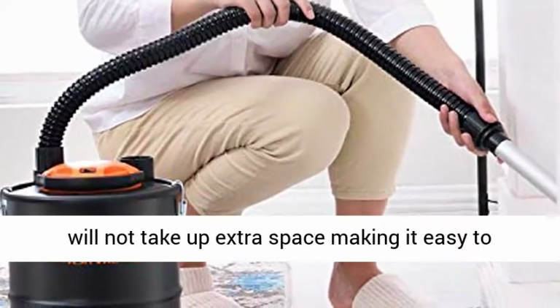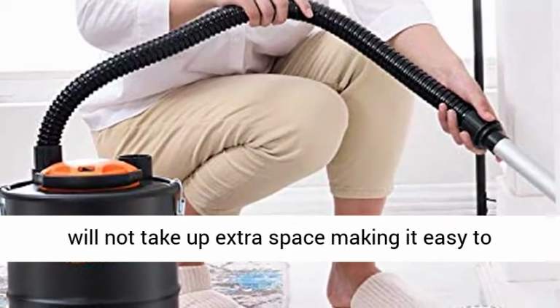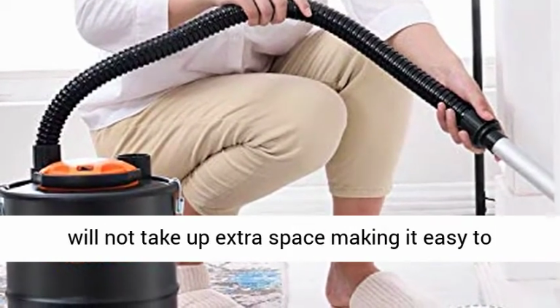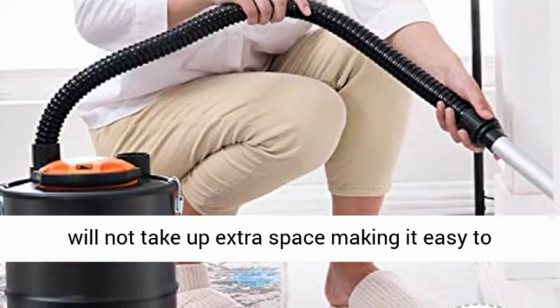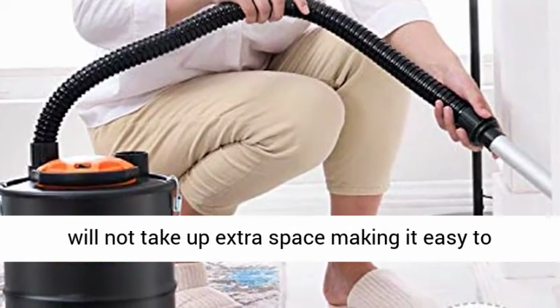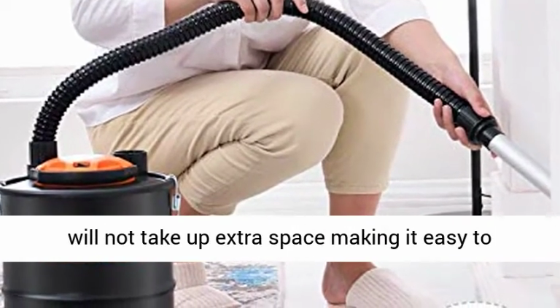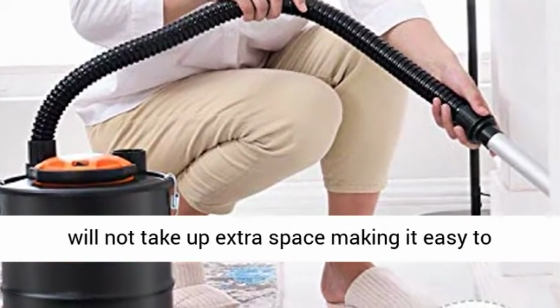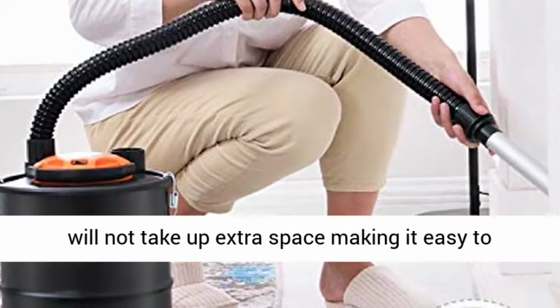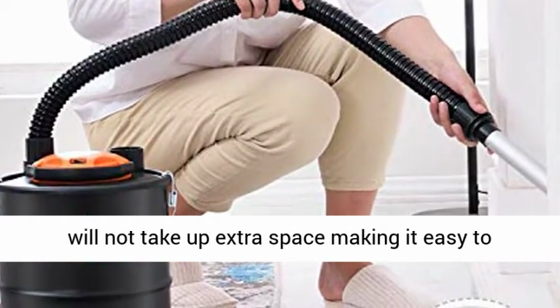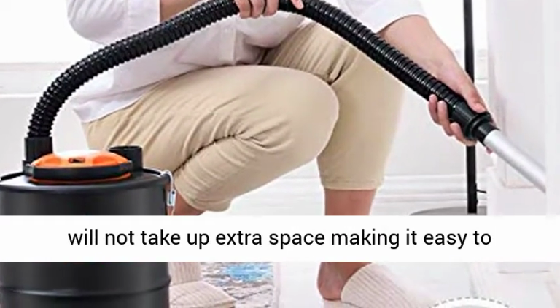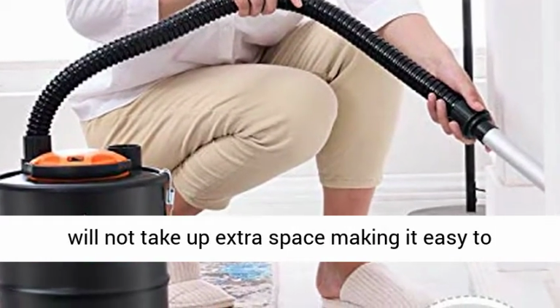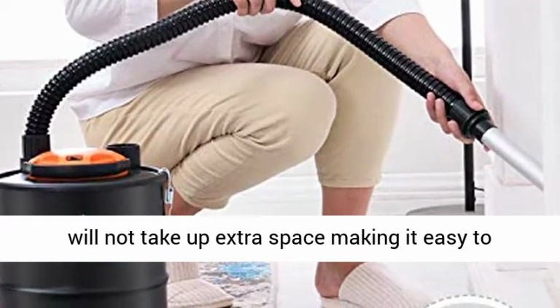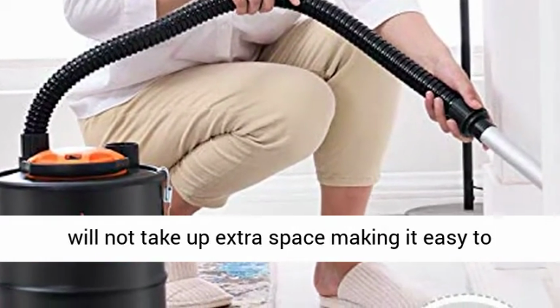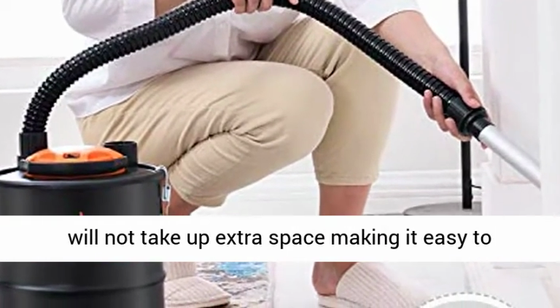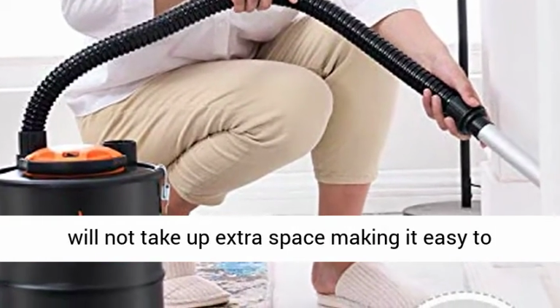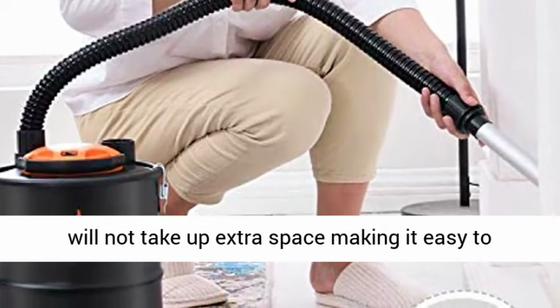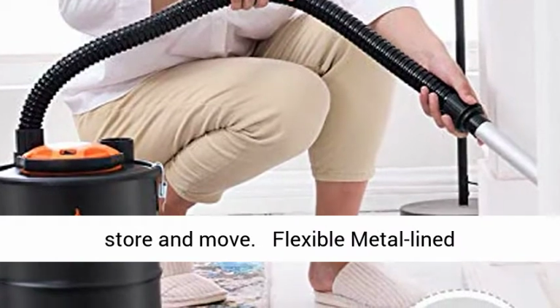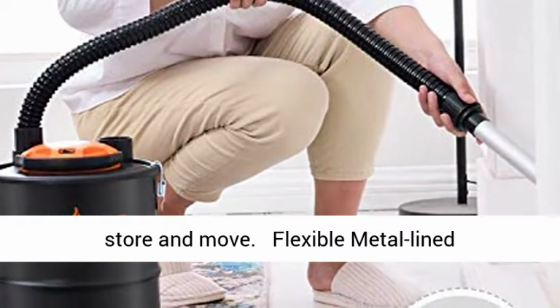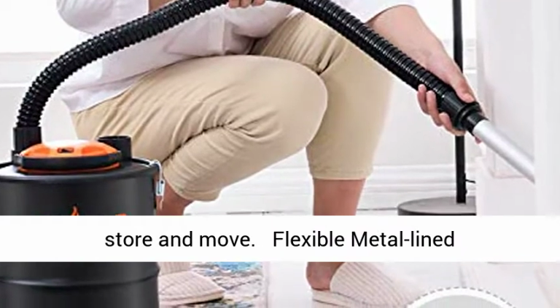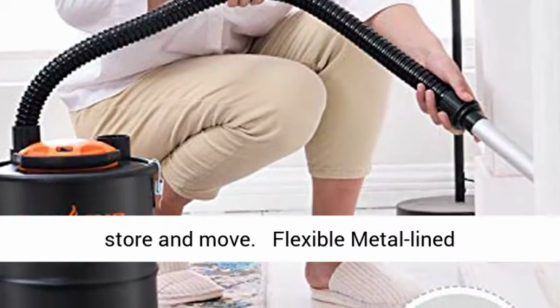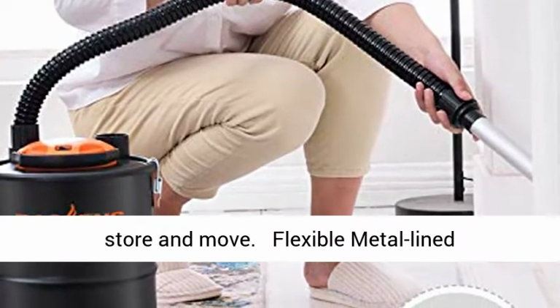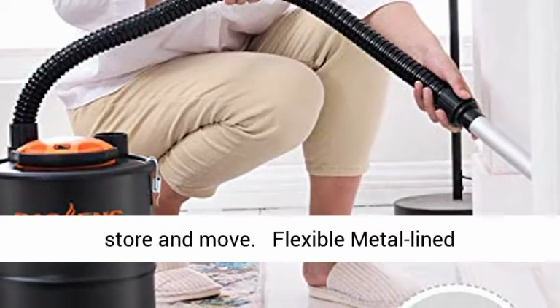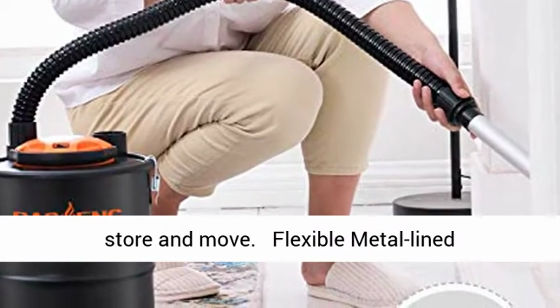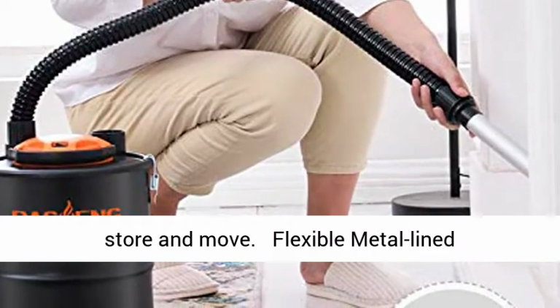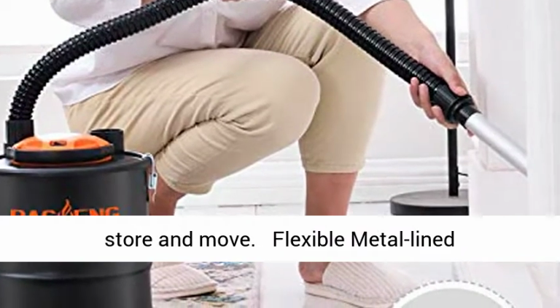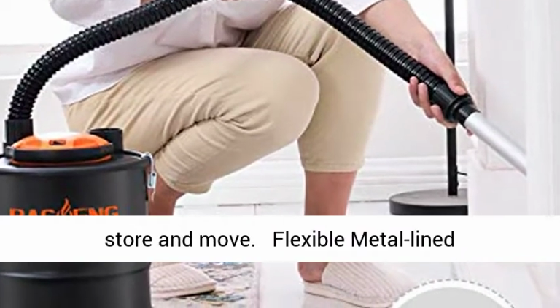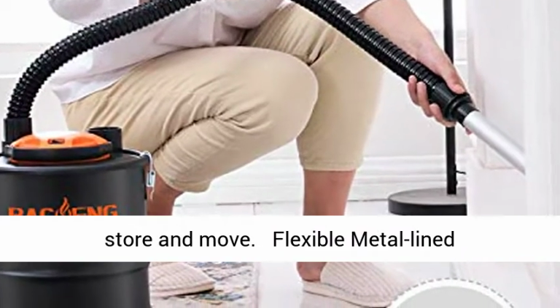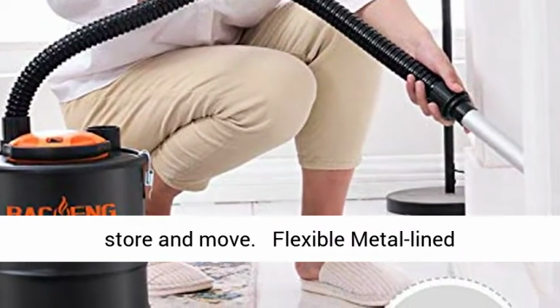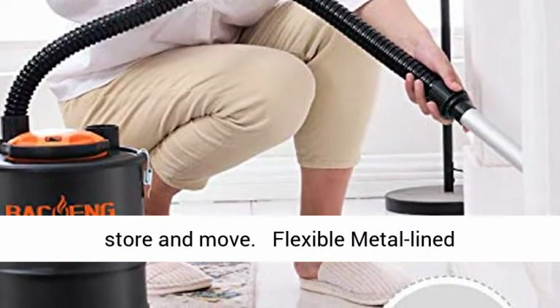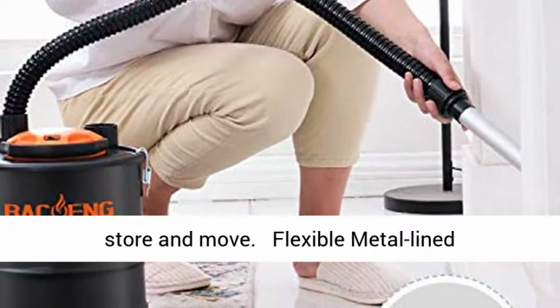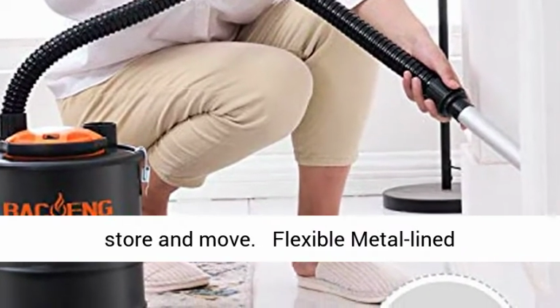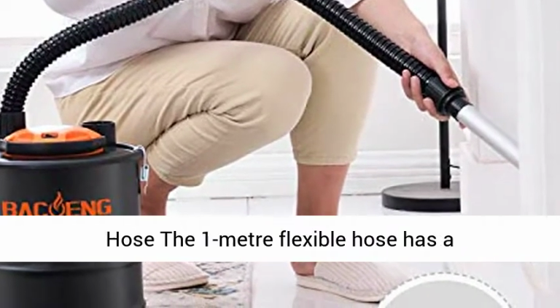15L 4-Gallon Capacity. The metal container is compact and lightweight, and will not take up extra space, making it easy to store and move.